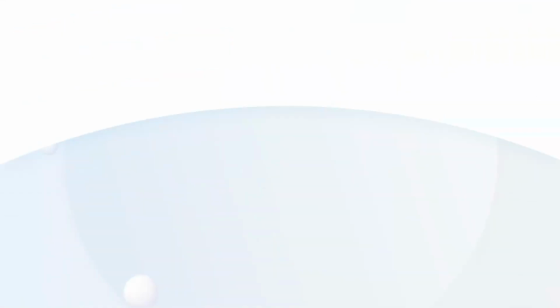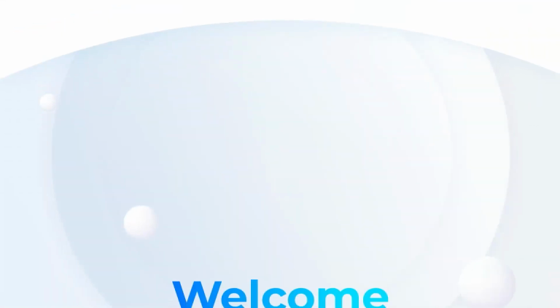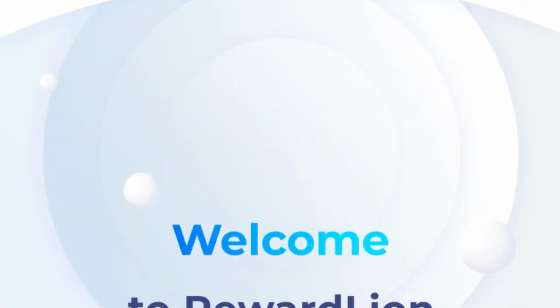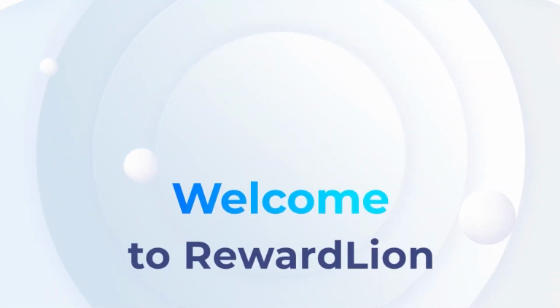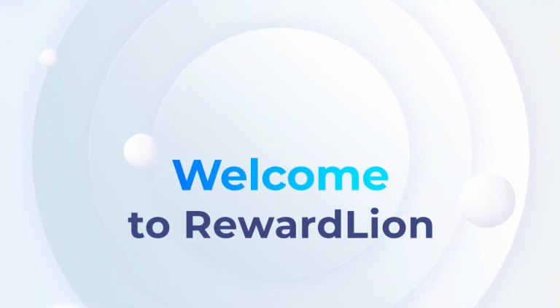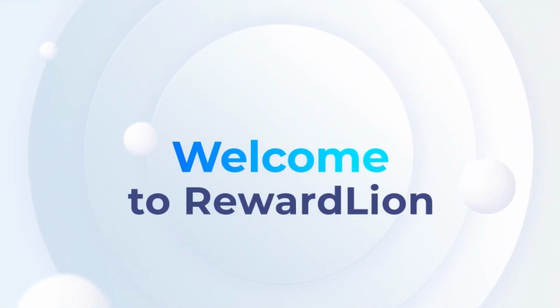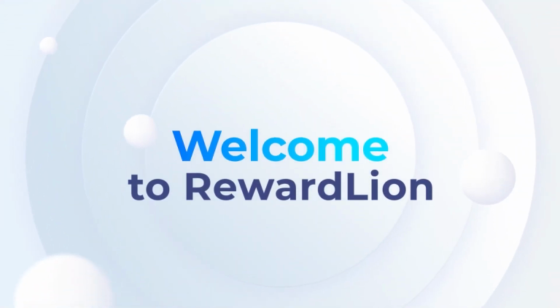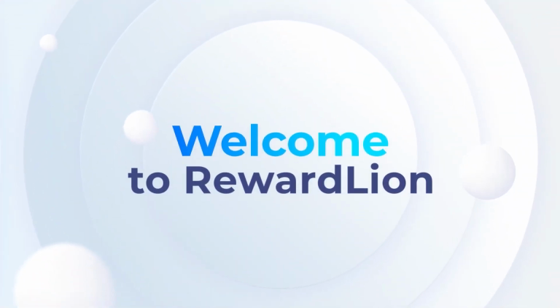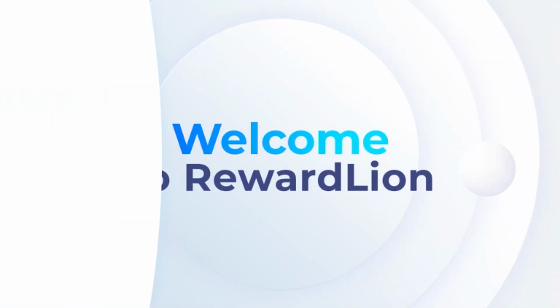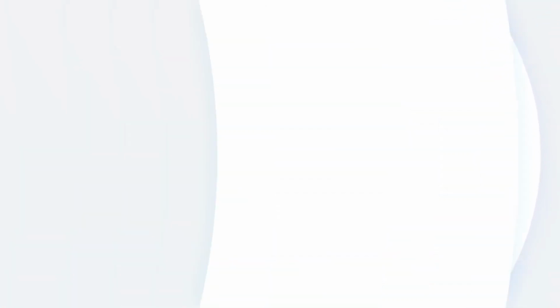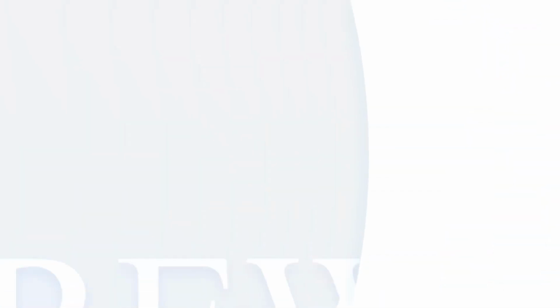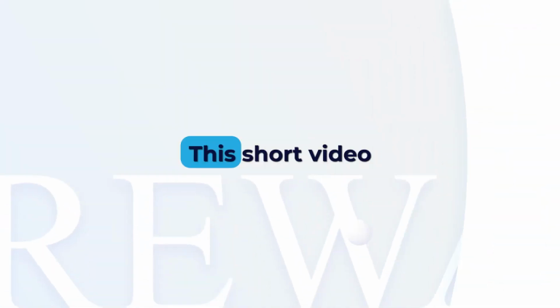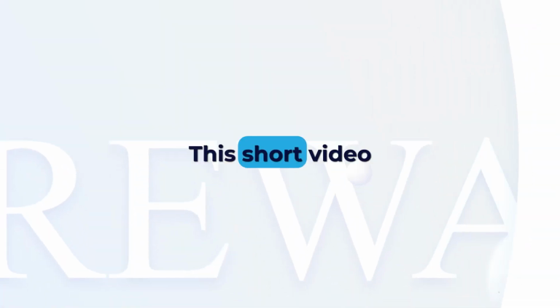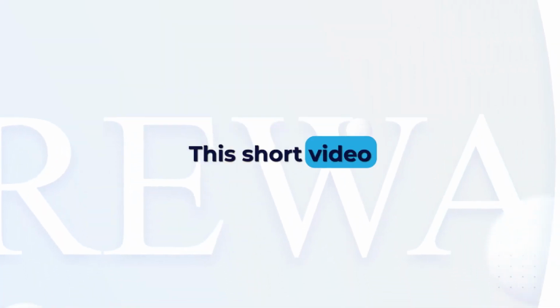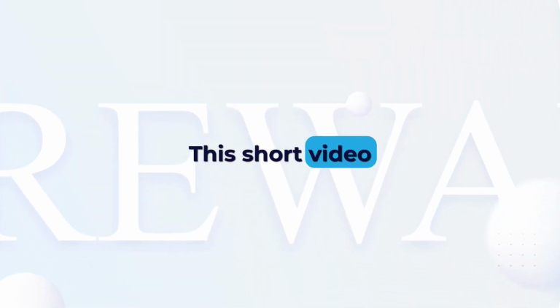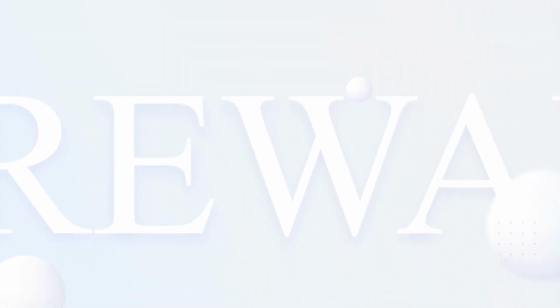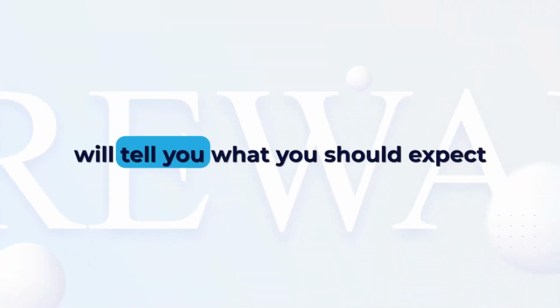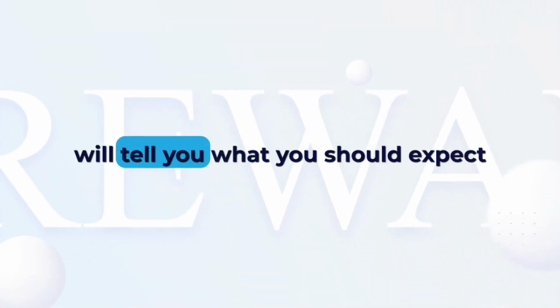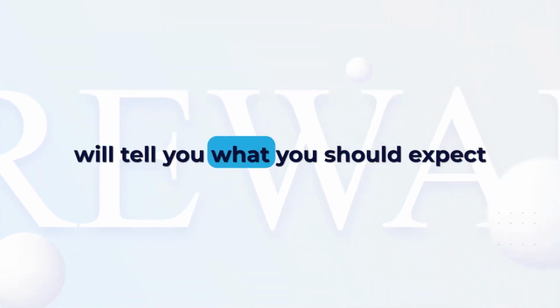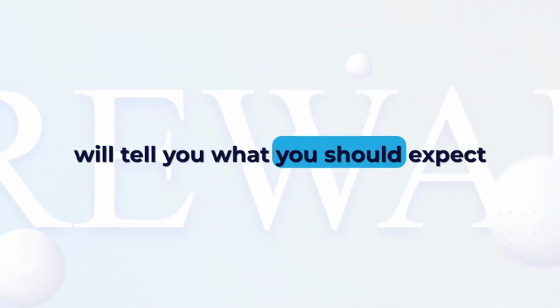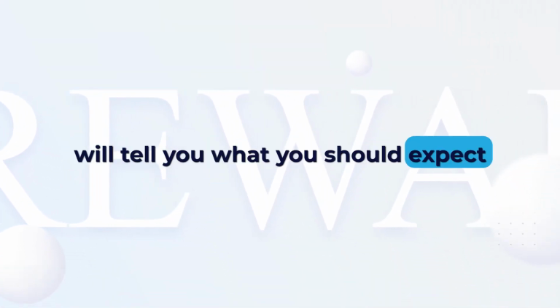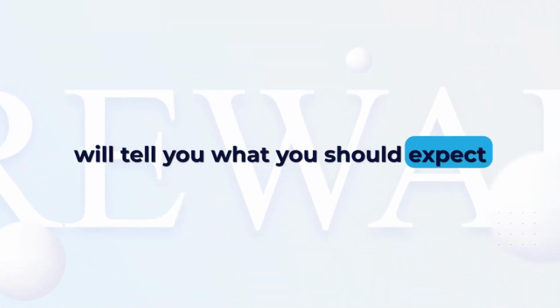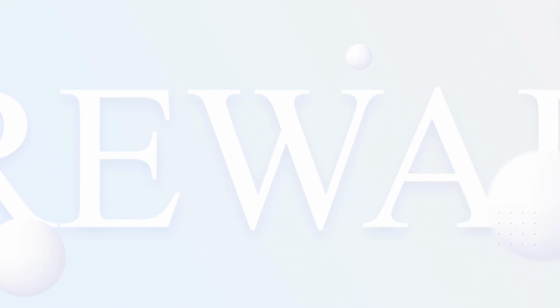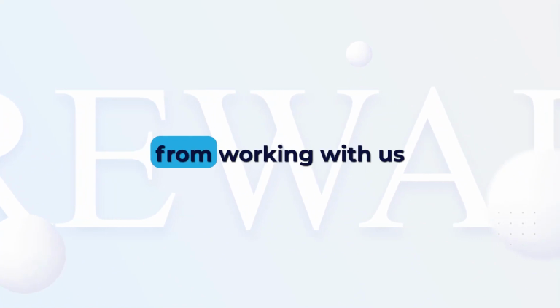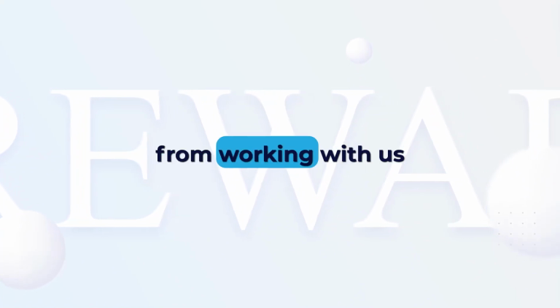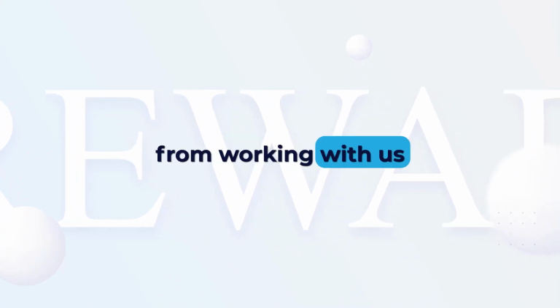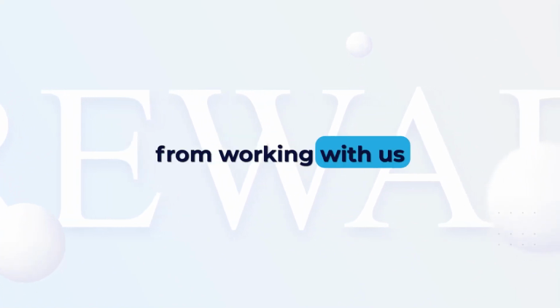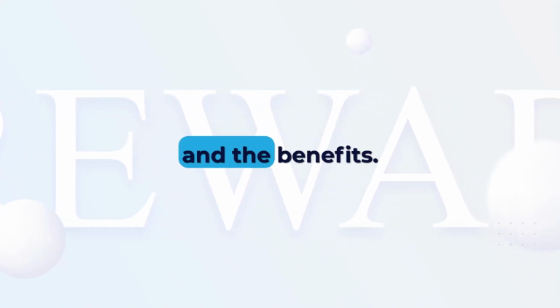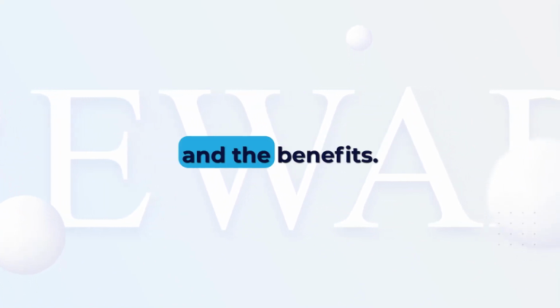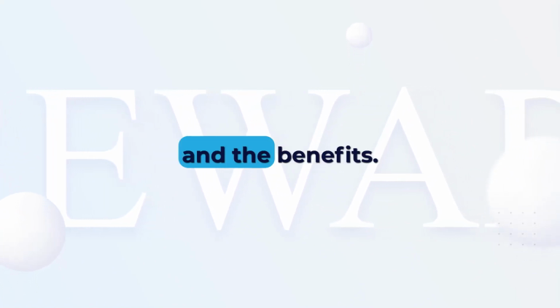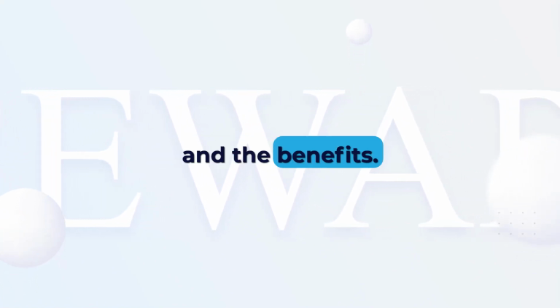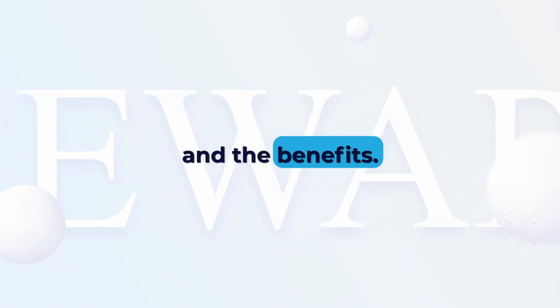Welcome to RewardLine. This short video will tell you what you should expect from working with us and the benefits.